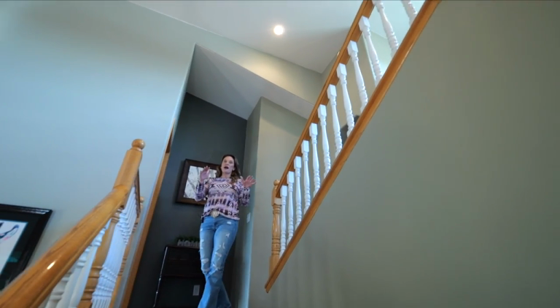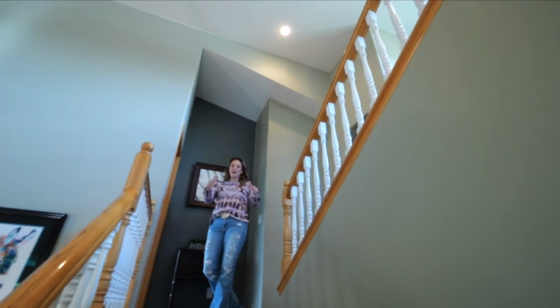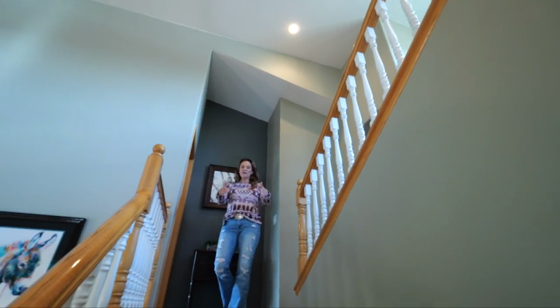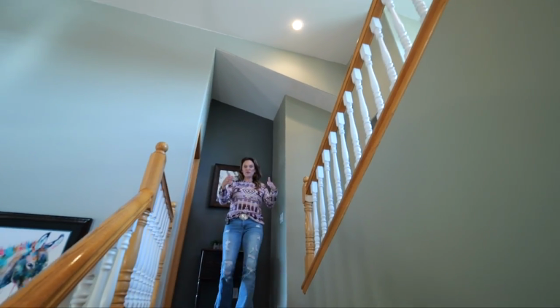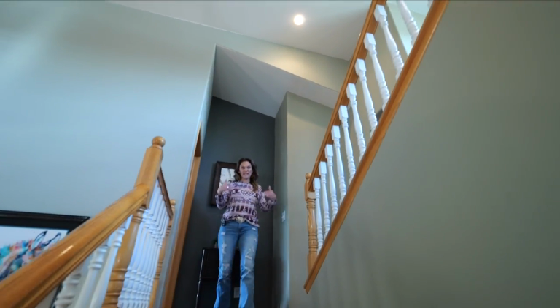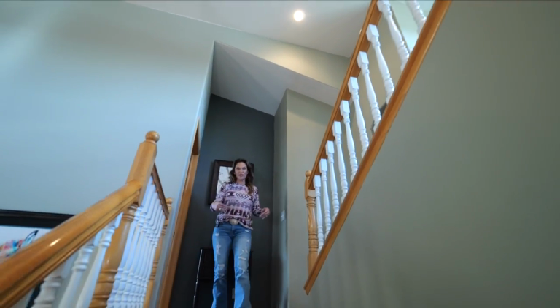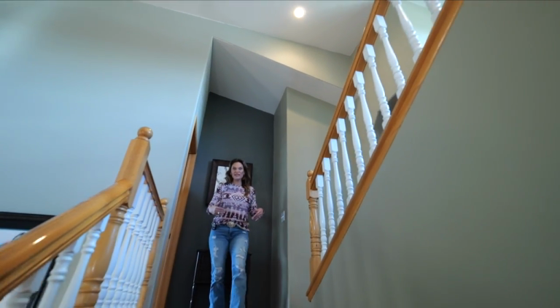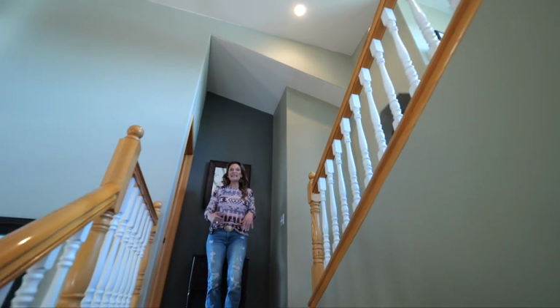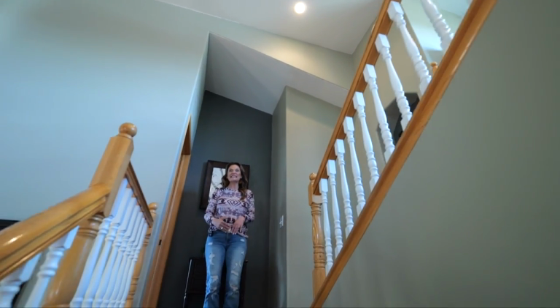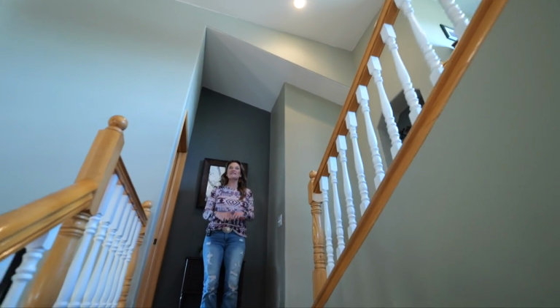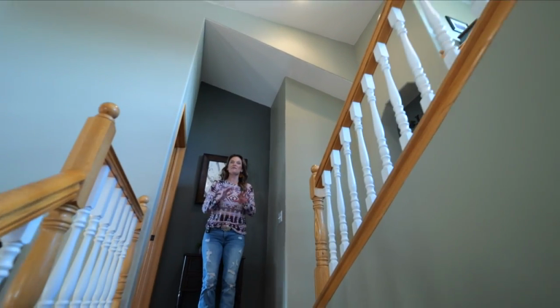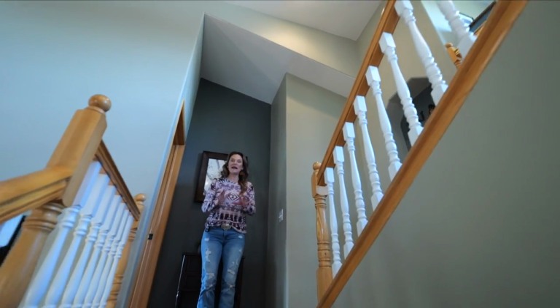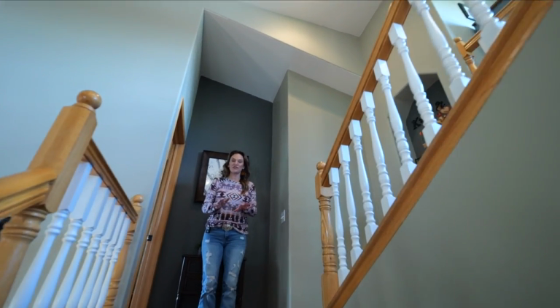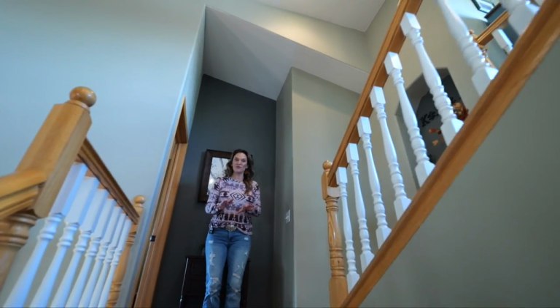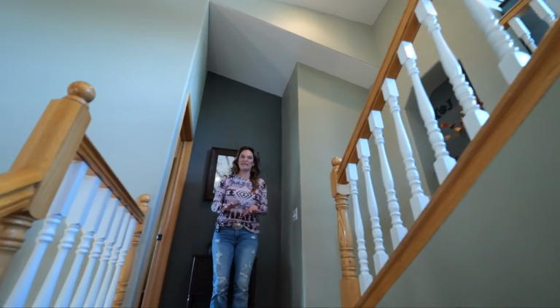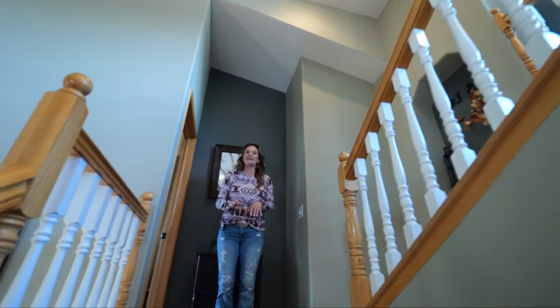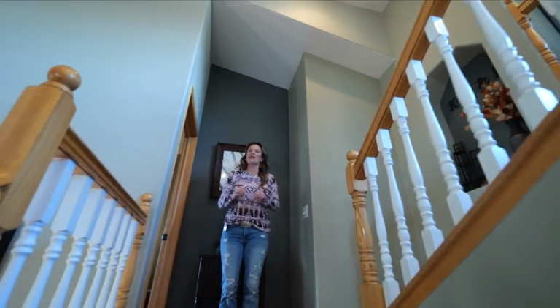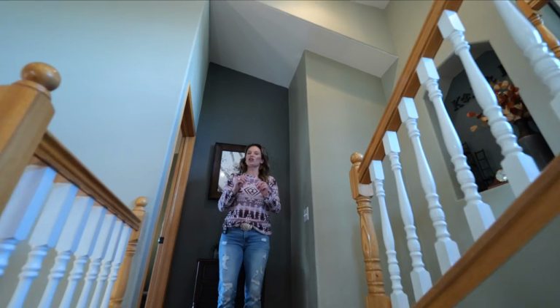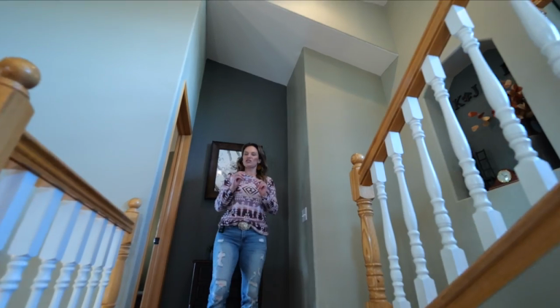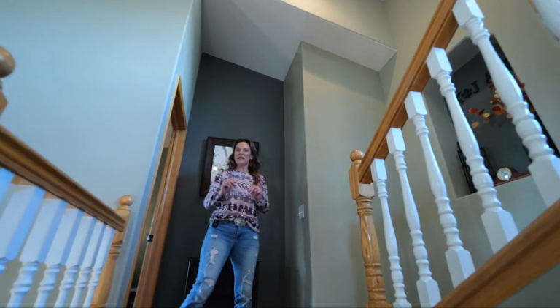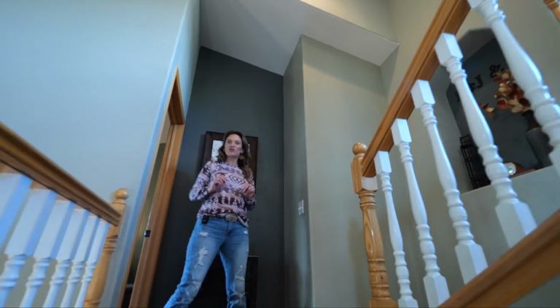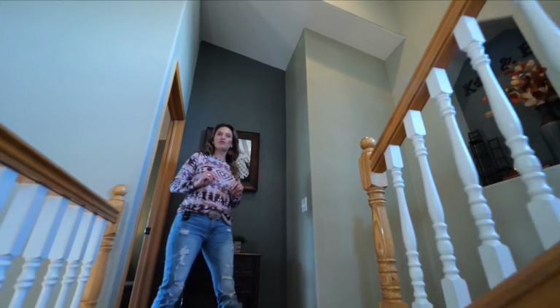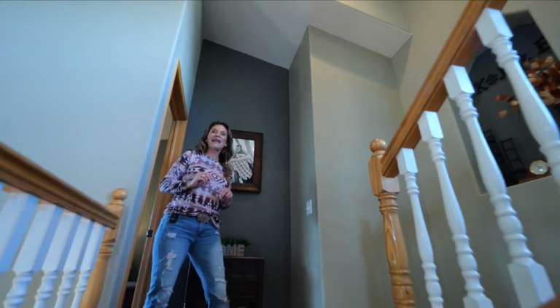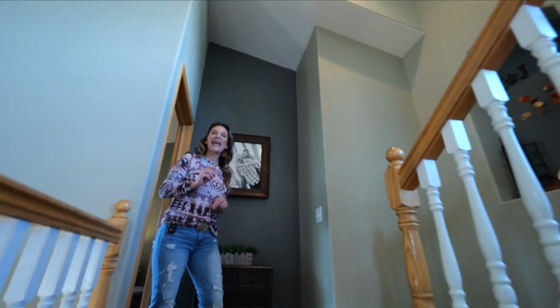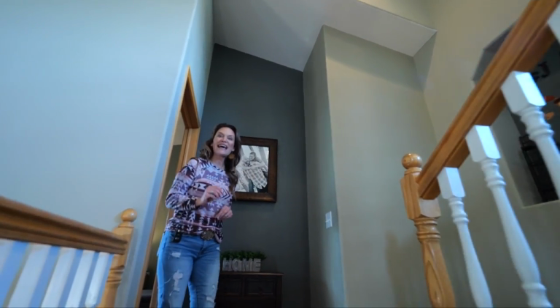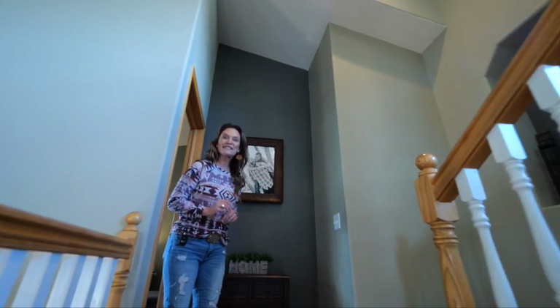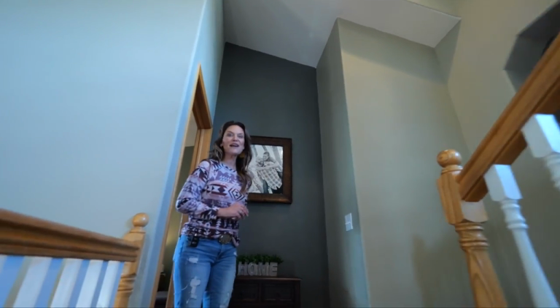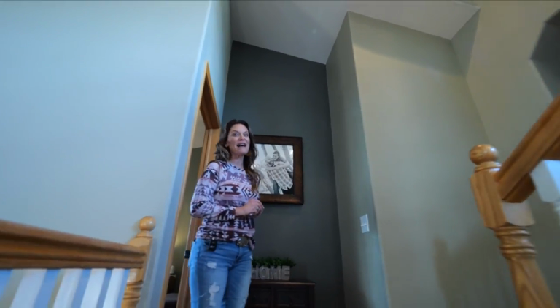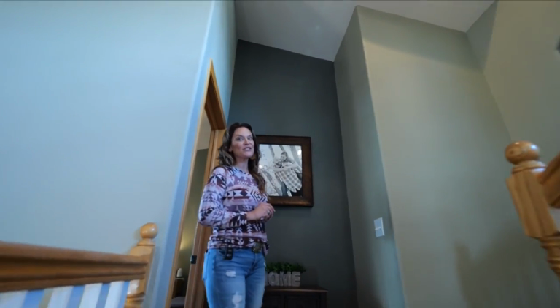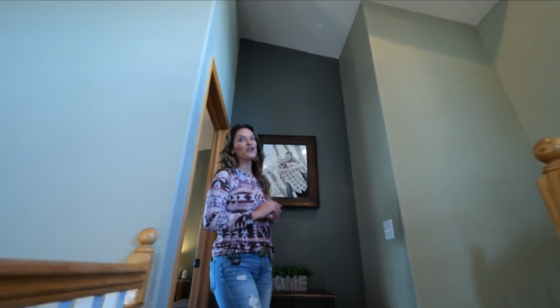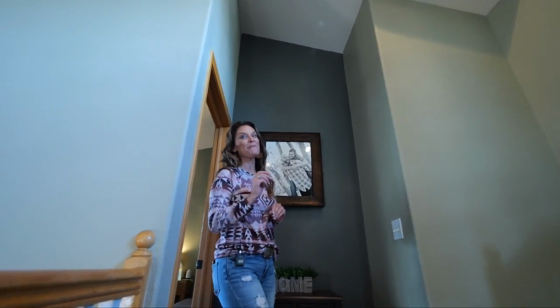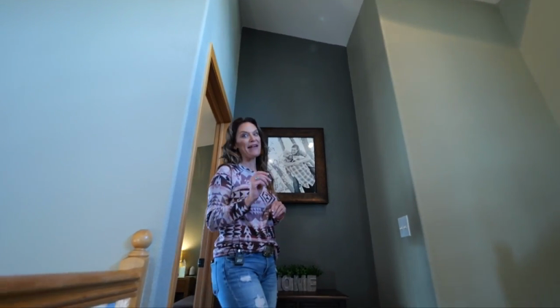Up a few stairs is the master suite — large bedroom and a master bath.